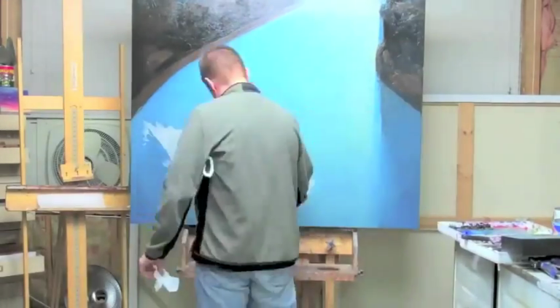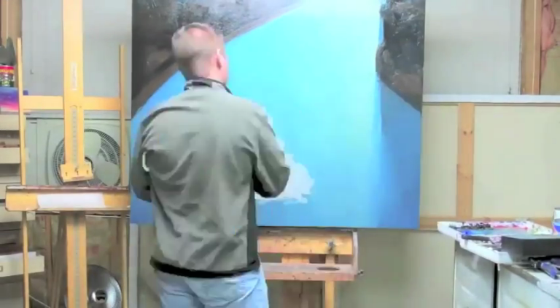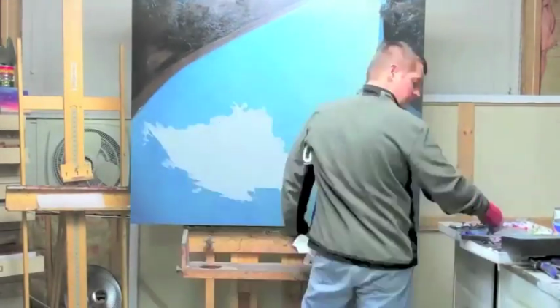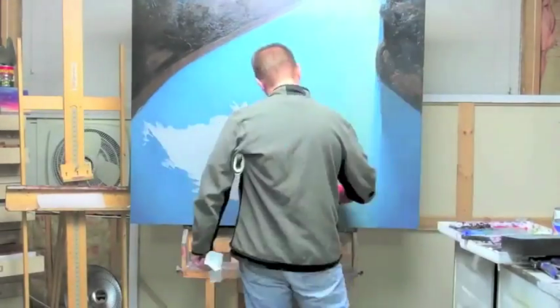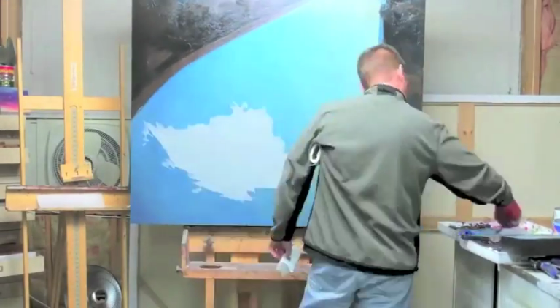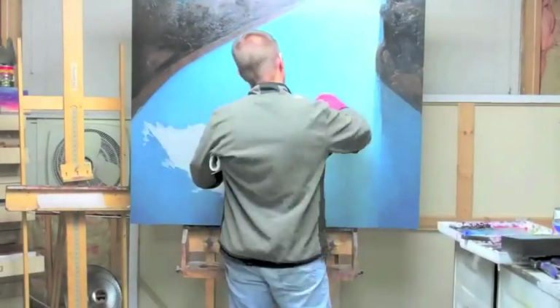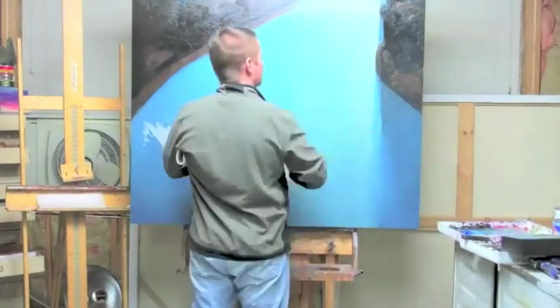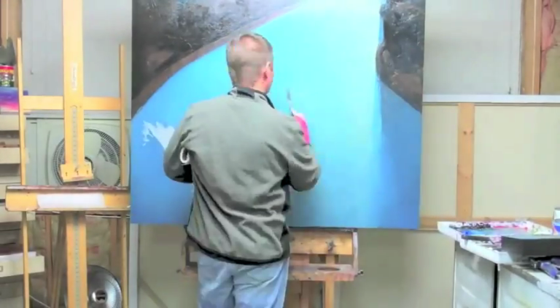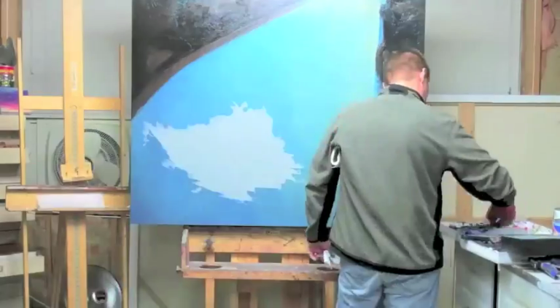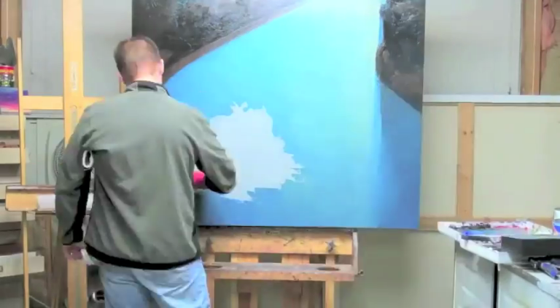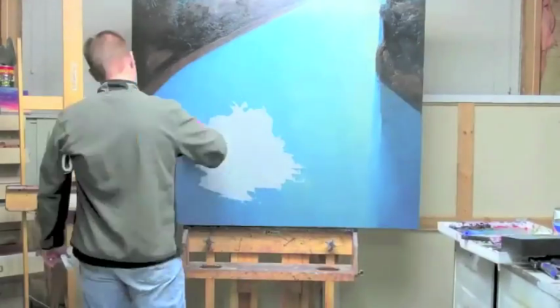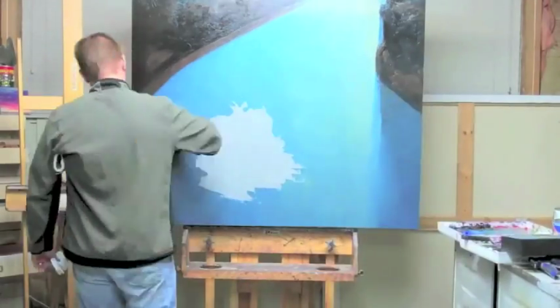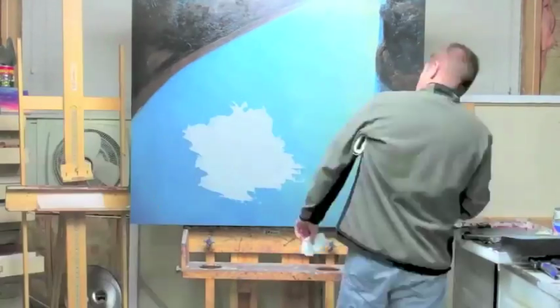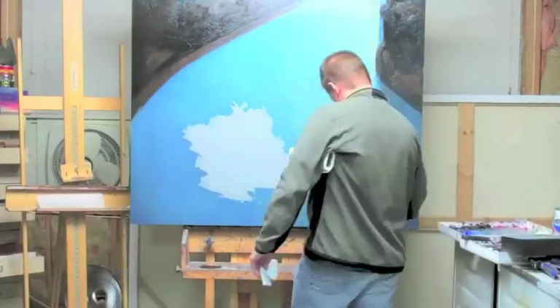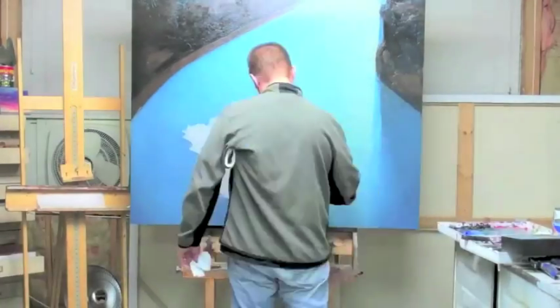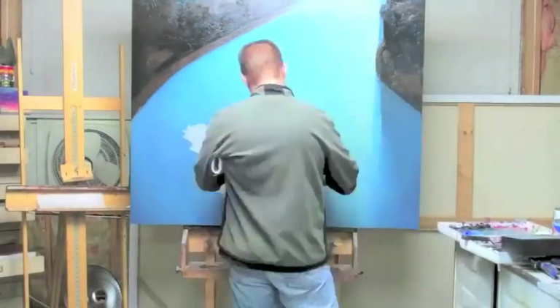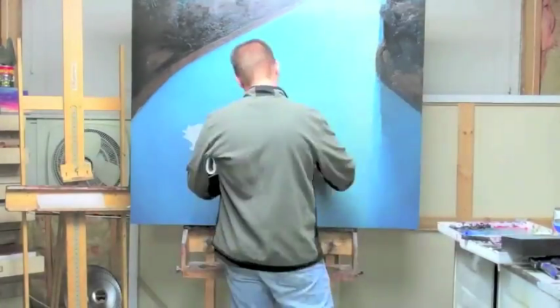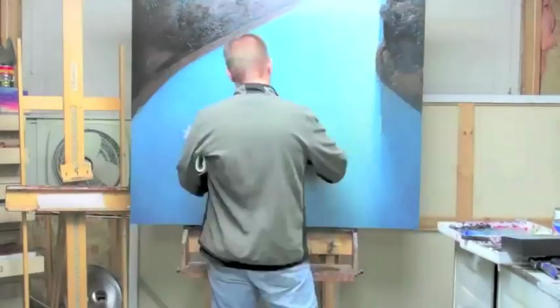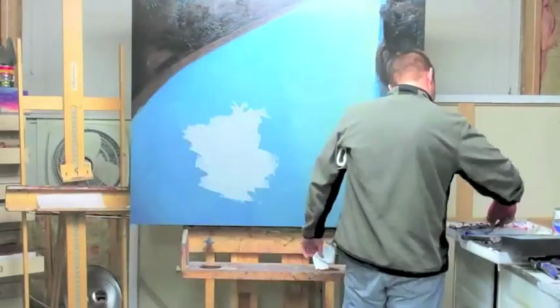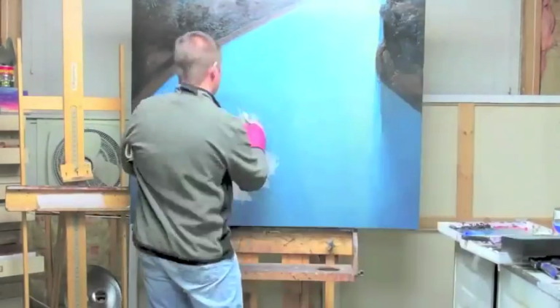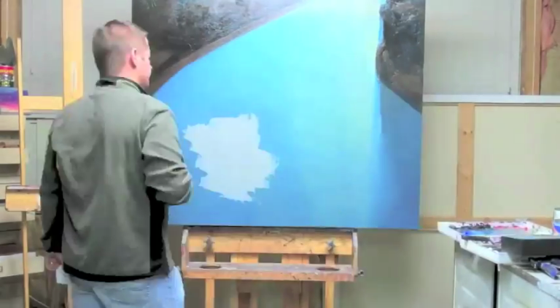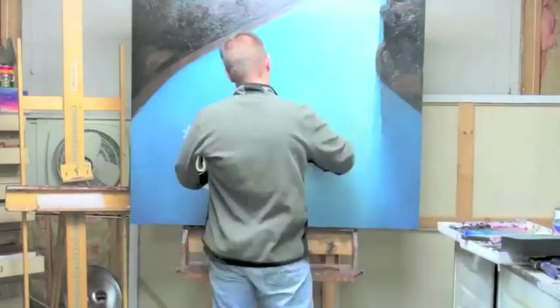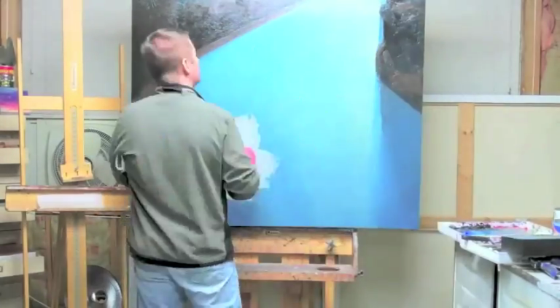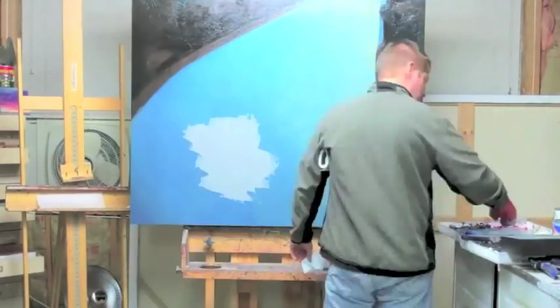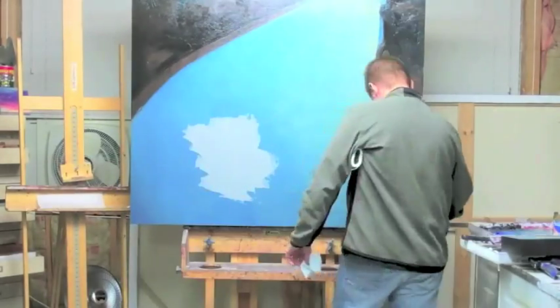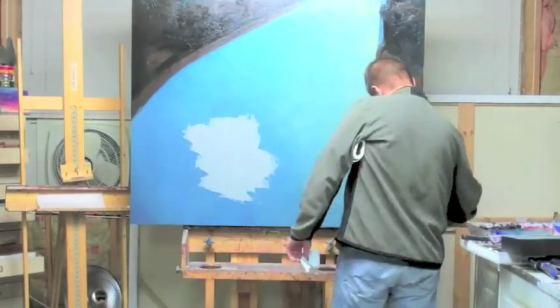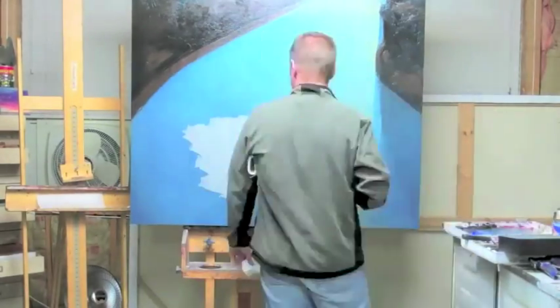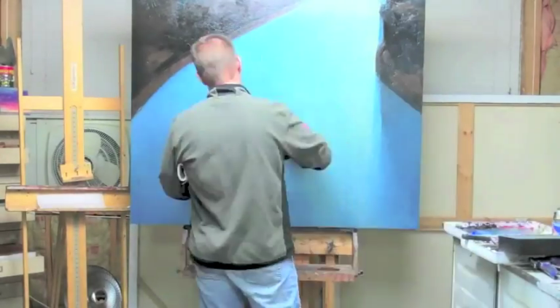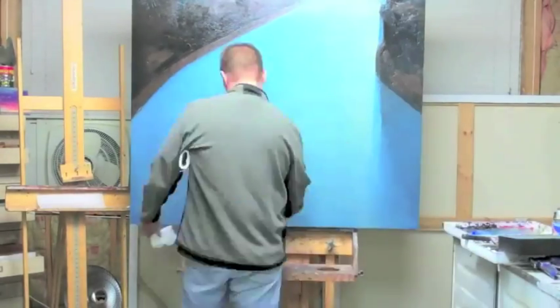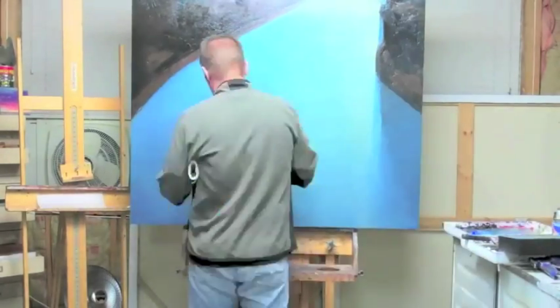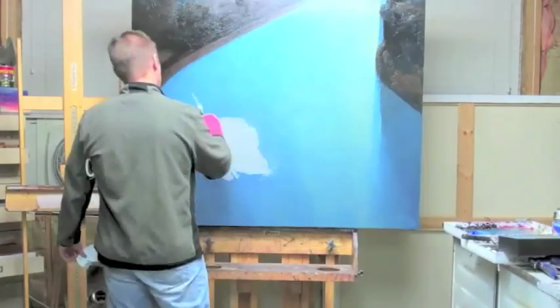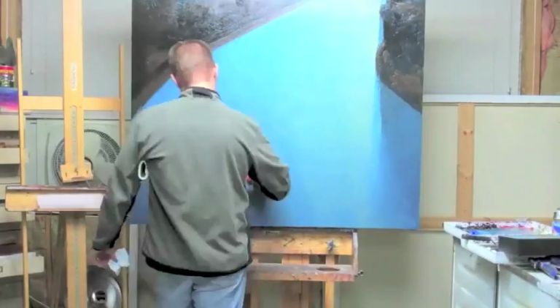It's time to work on the bottom part of the painting, so I have to go behind the easel and crank the painting up so I can work on the bottom part without killing my back.